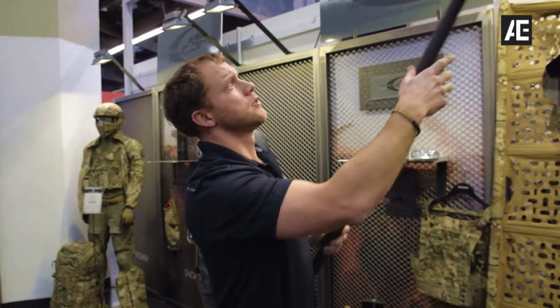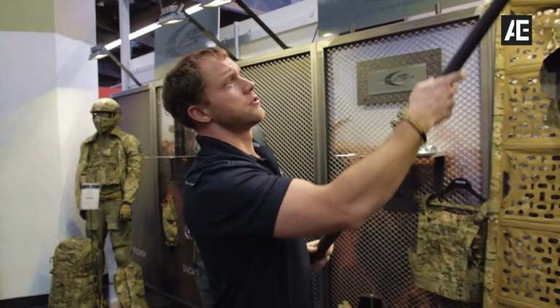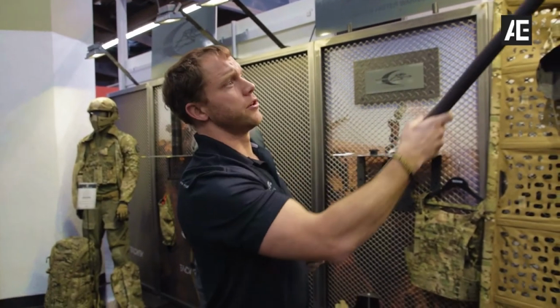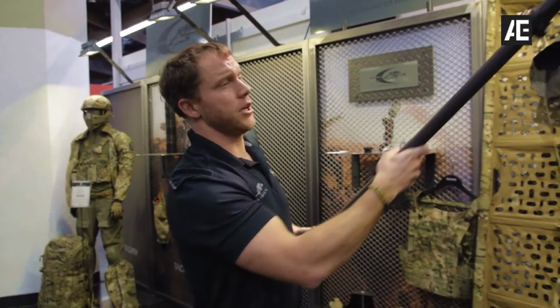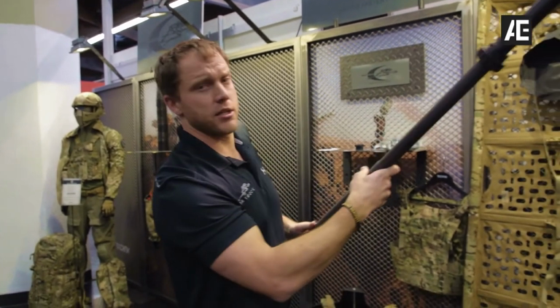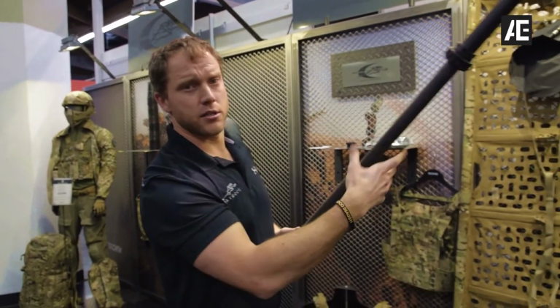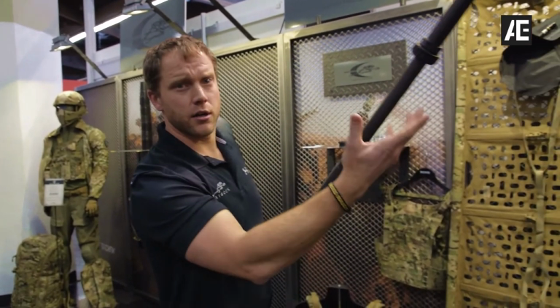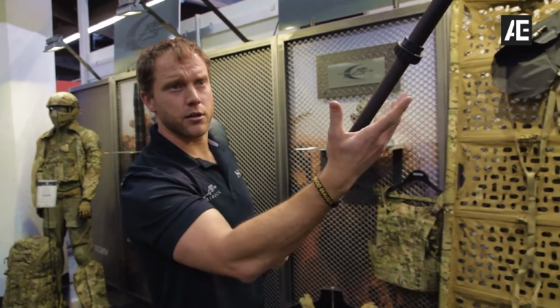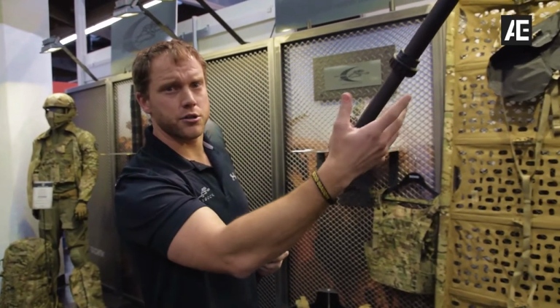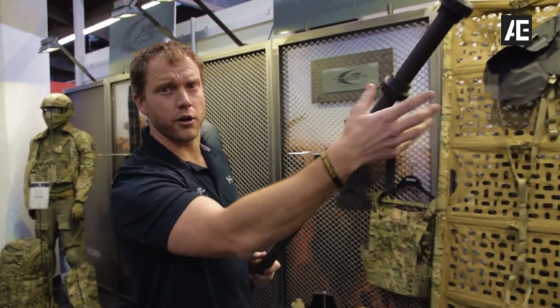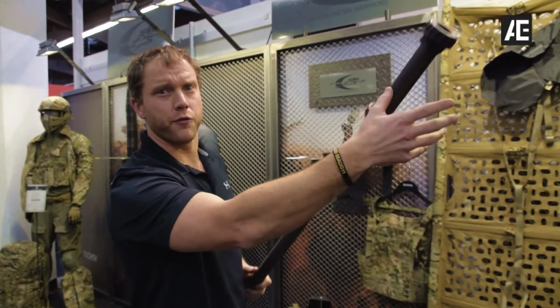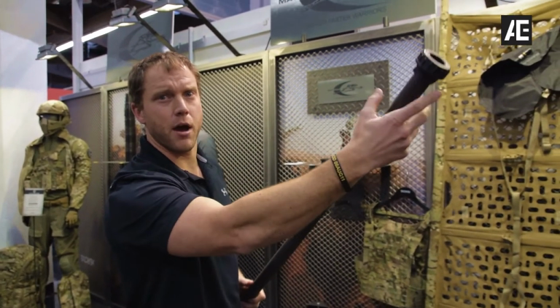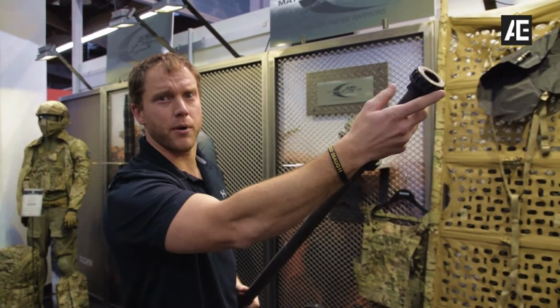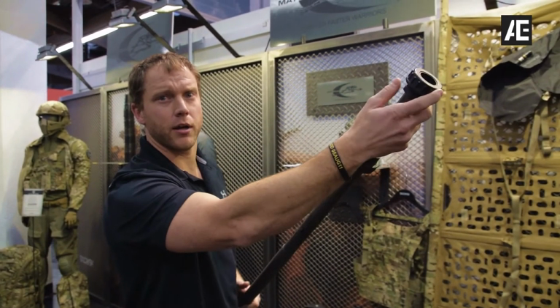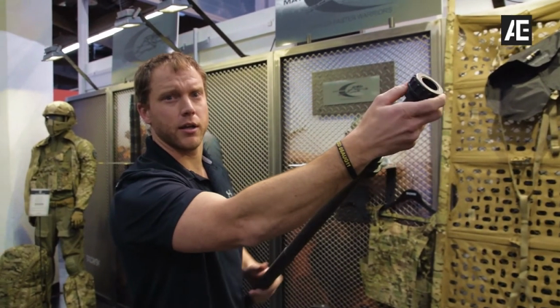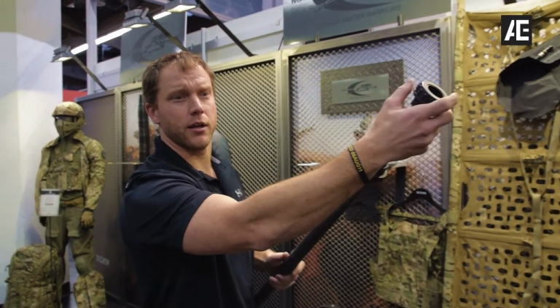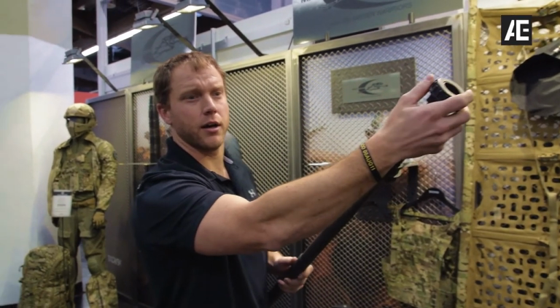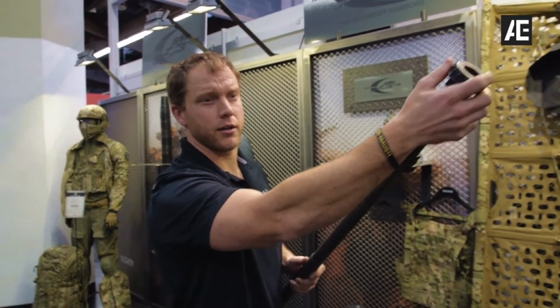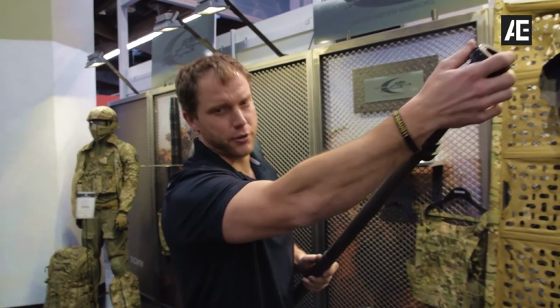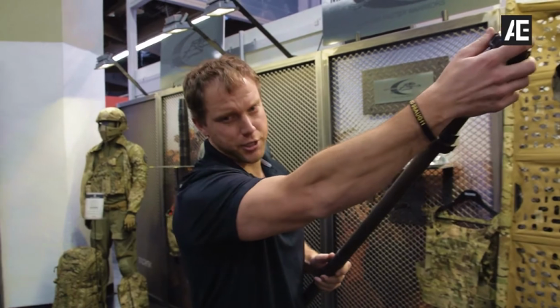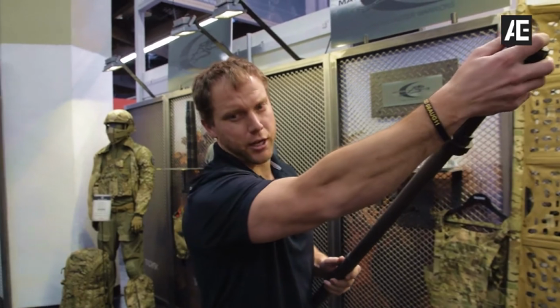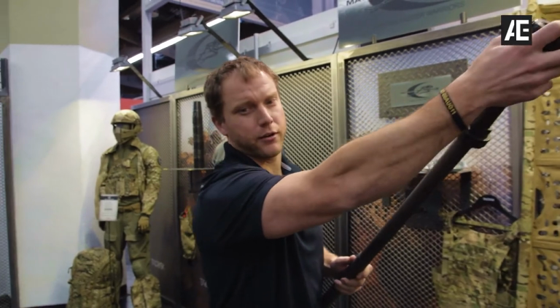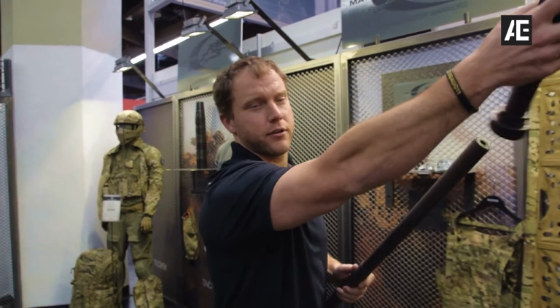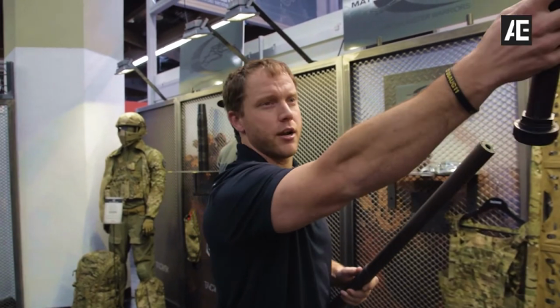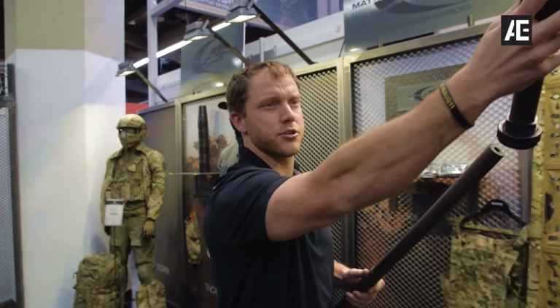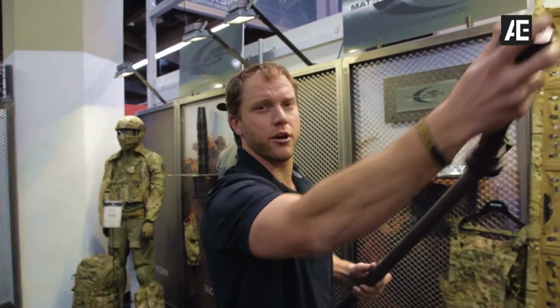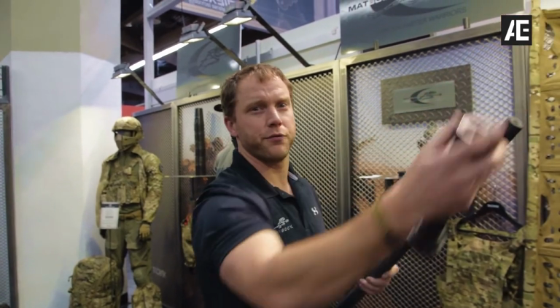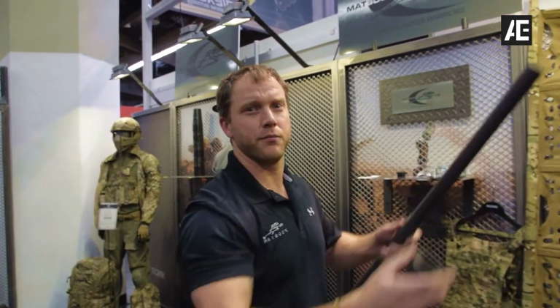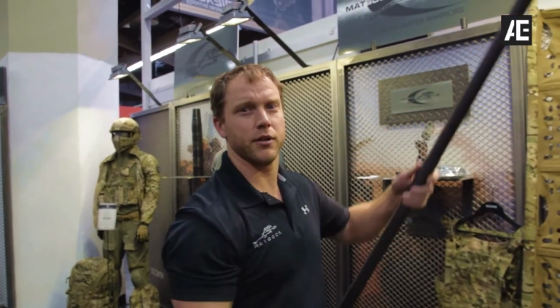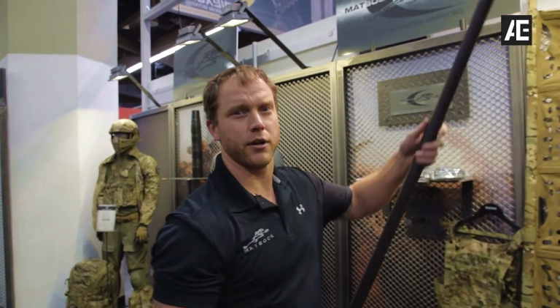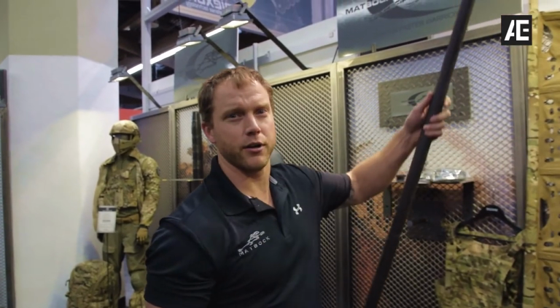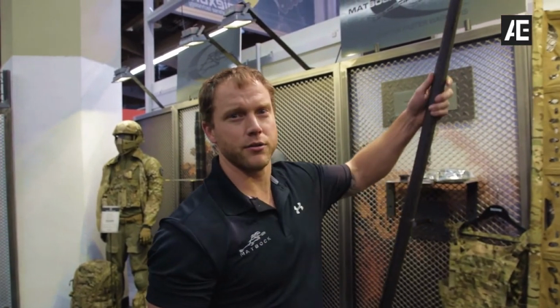So again, this is Sean from MatBlock — go check out Airsoft Military News.